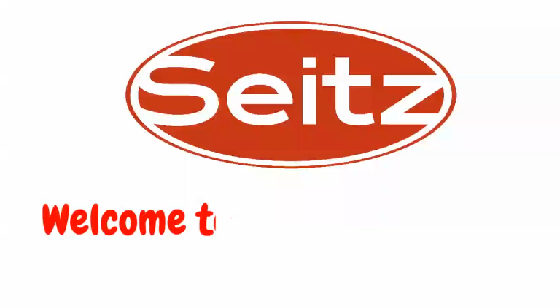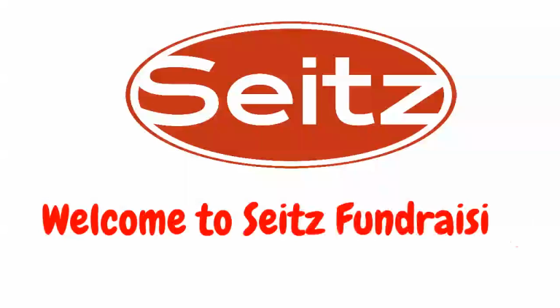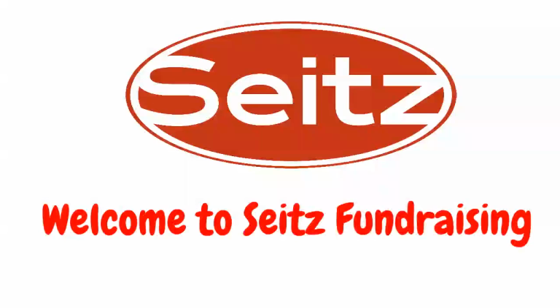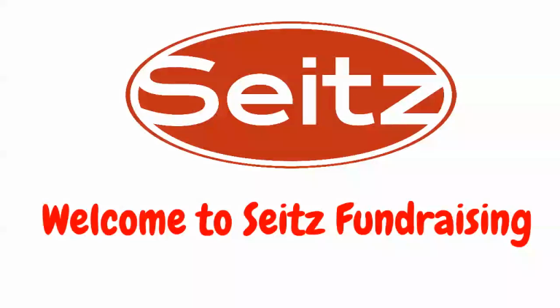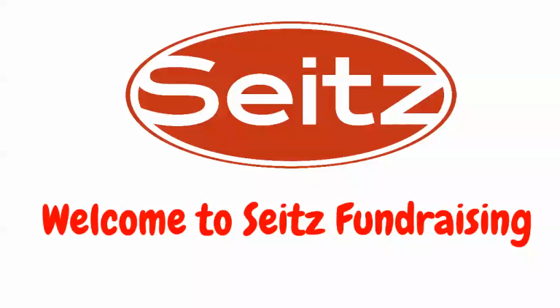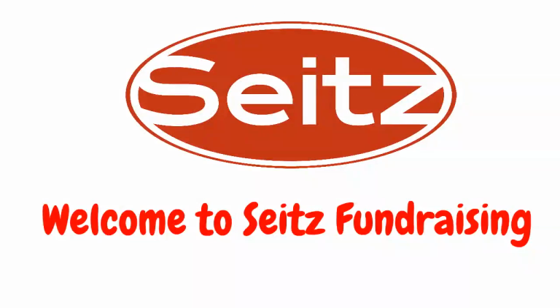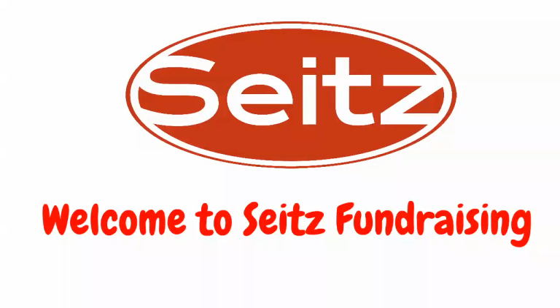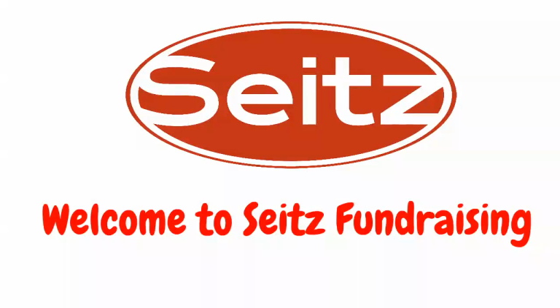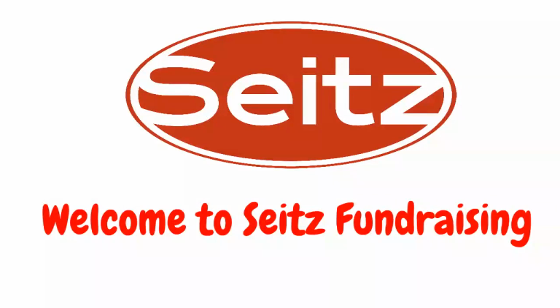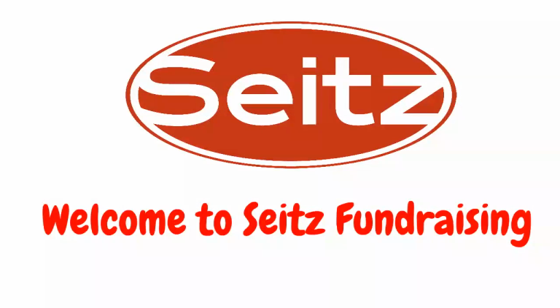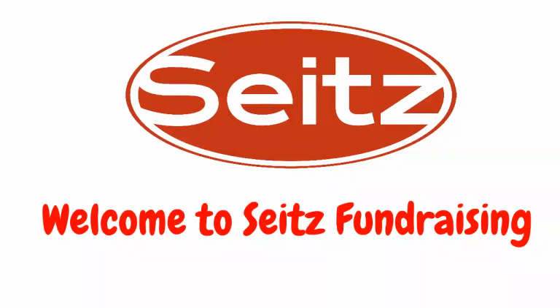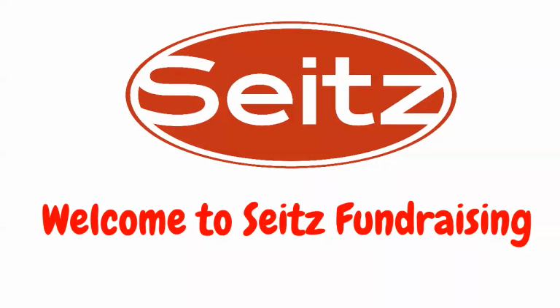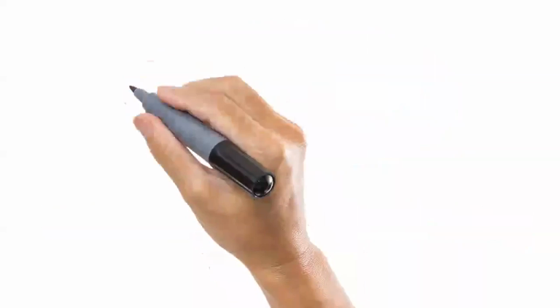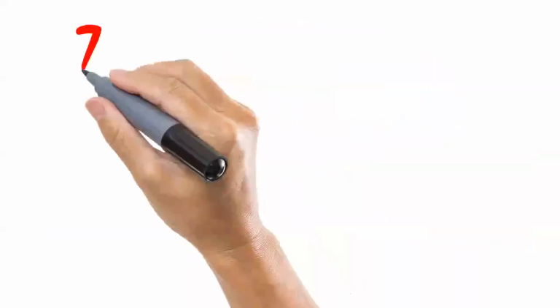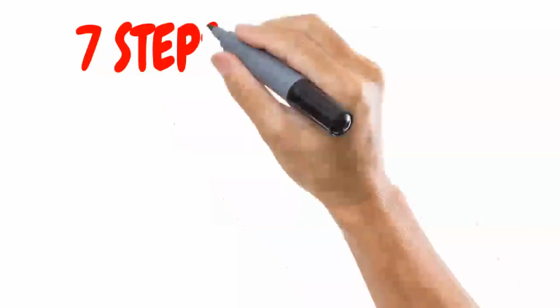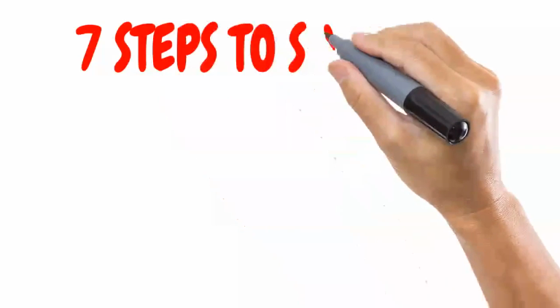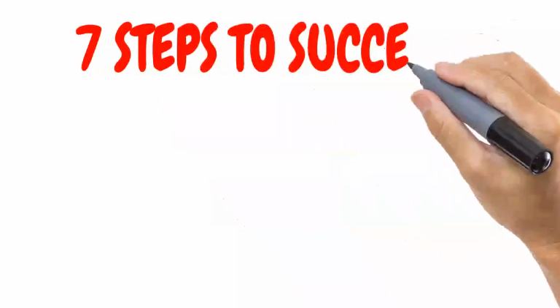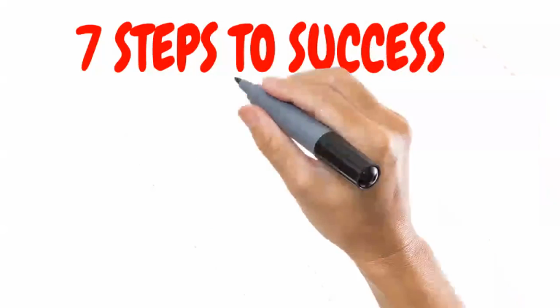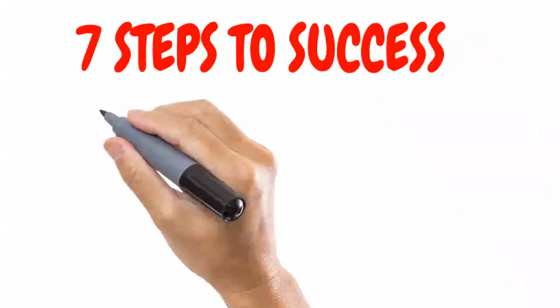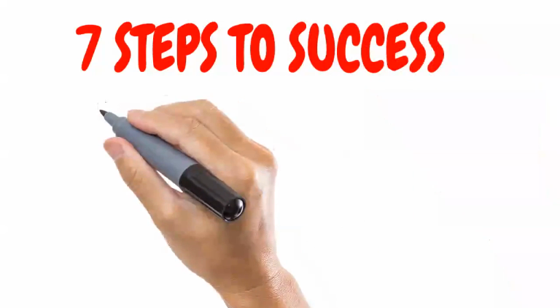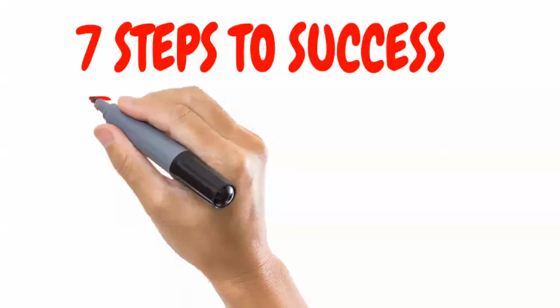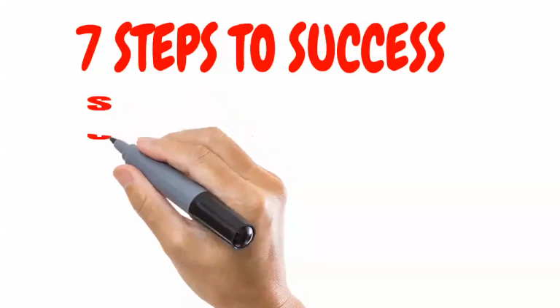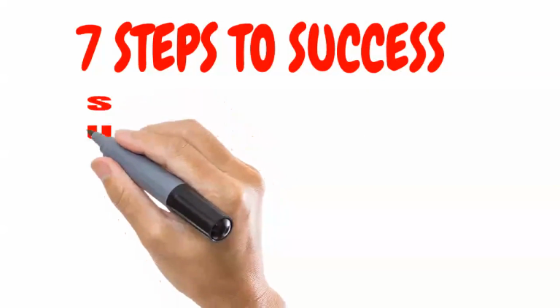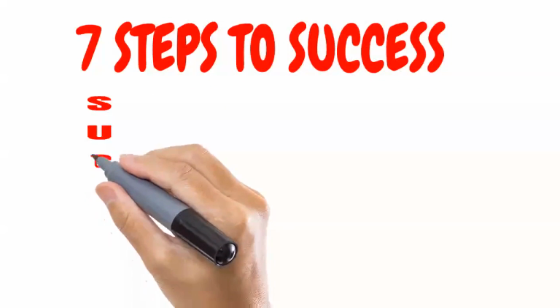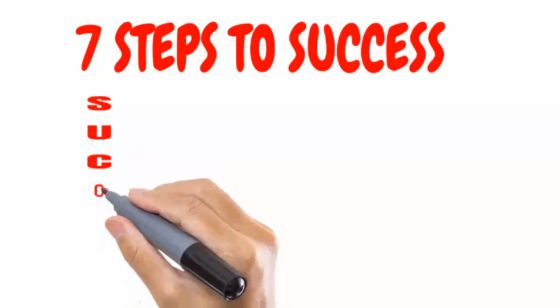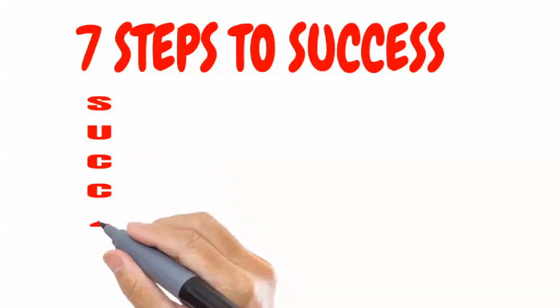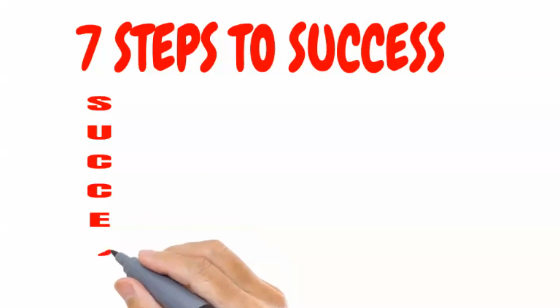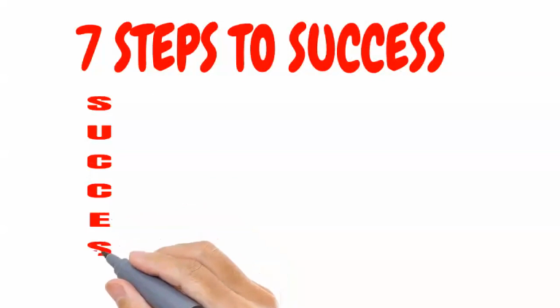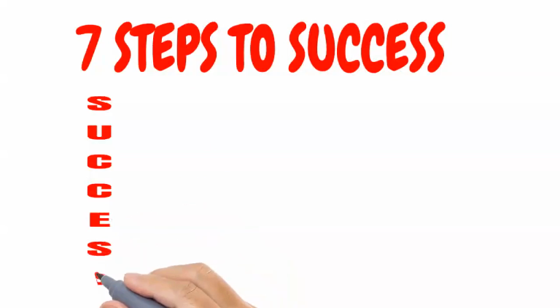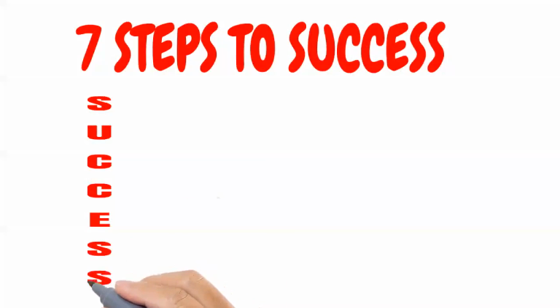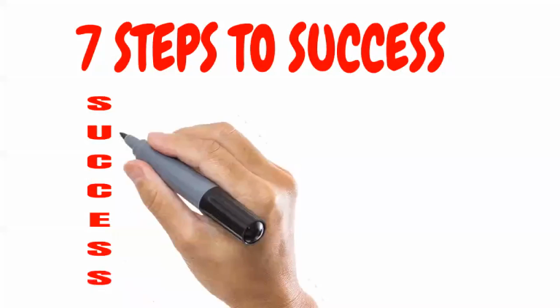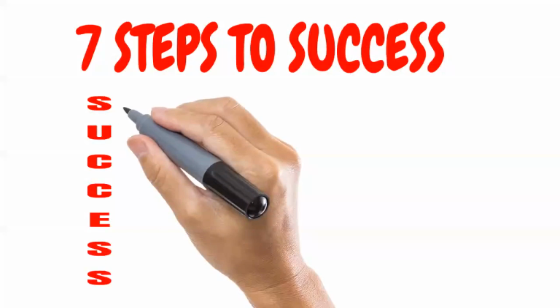We want your fundraiser to be a success, so we have developed these 7 steps to help you reach your monetary goals.